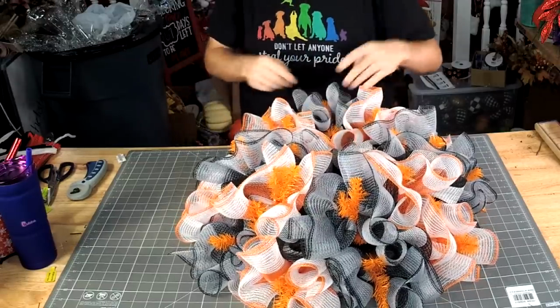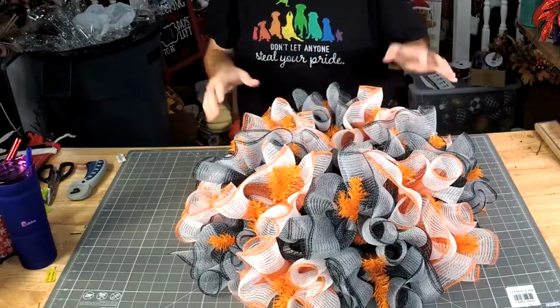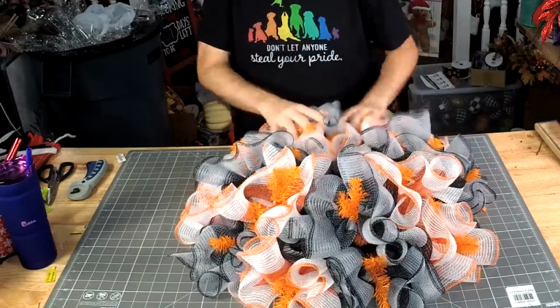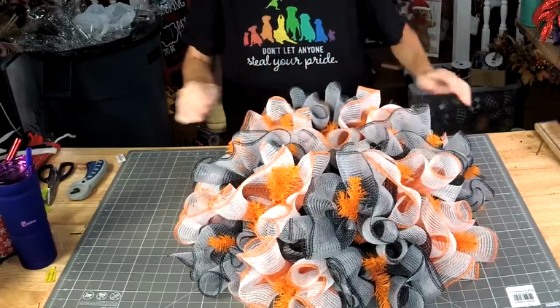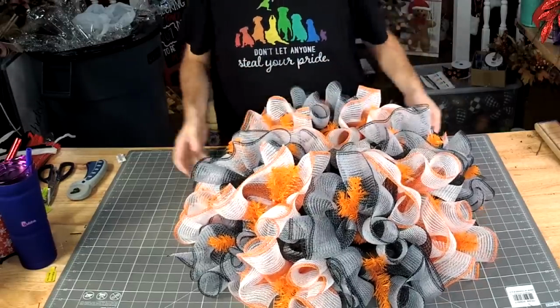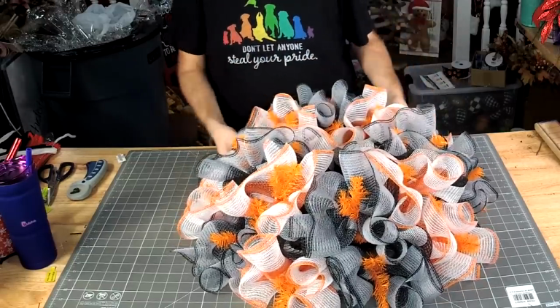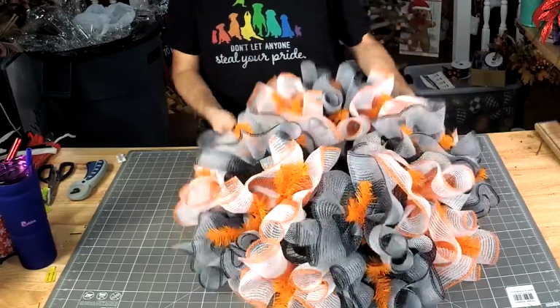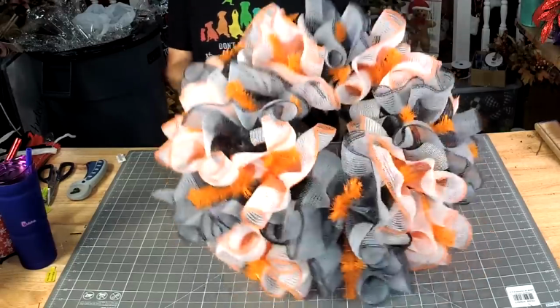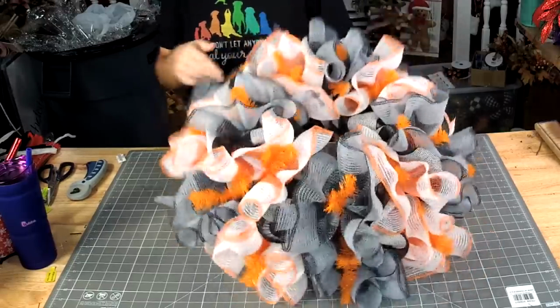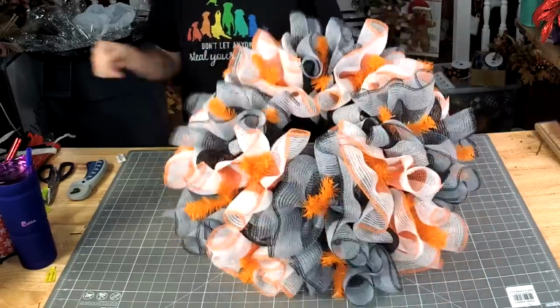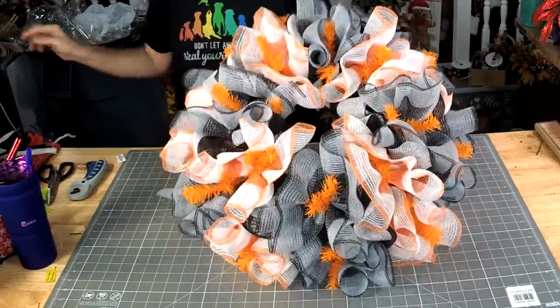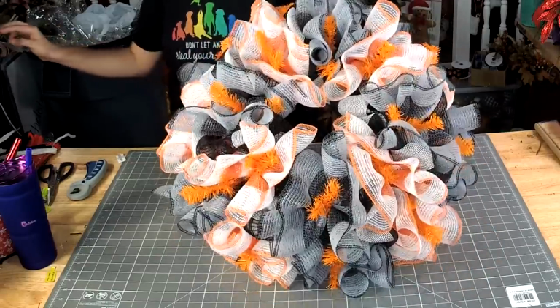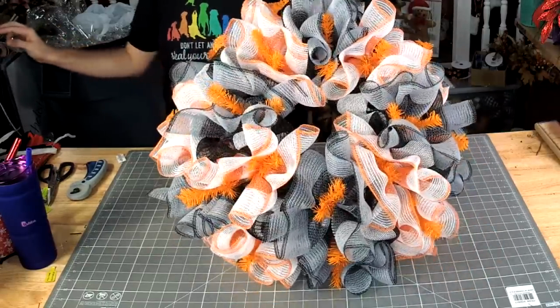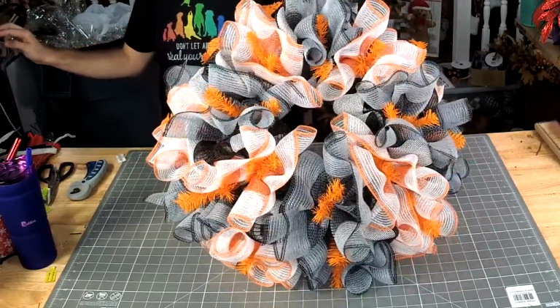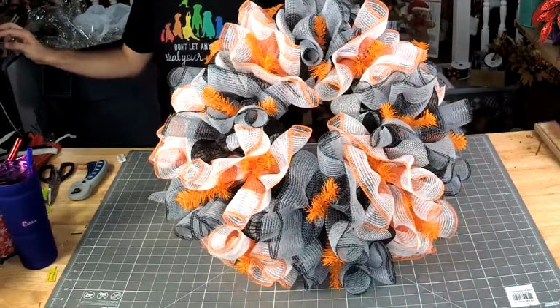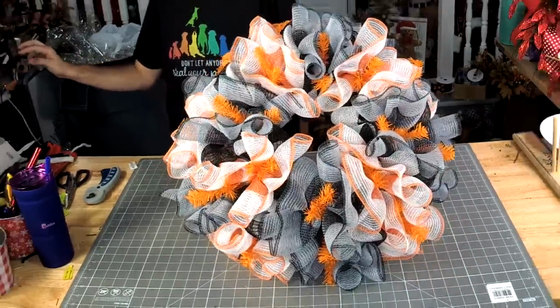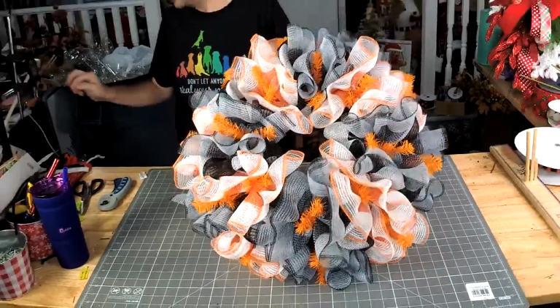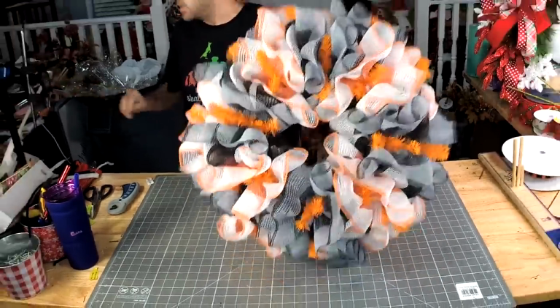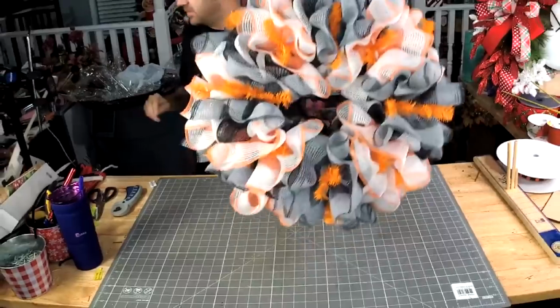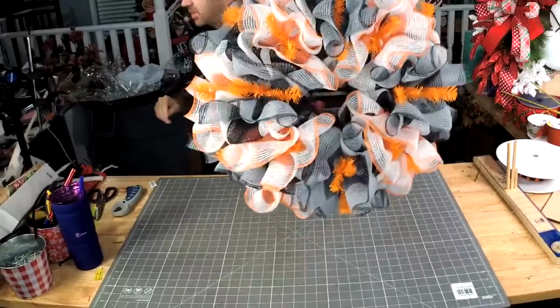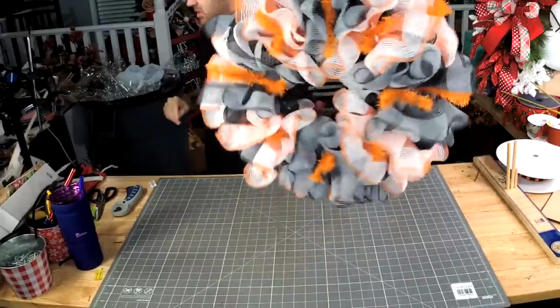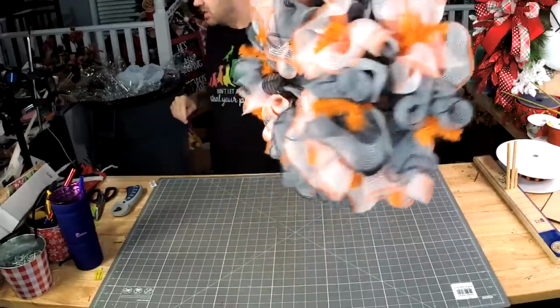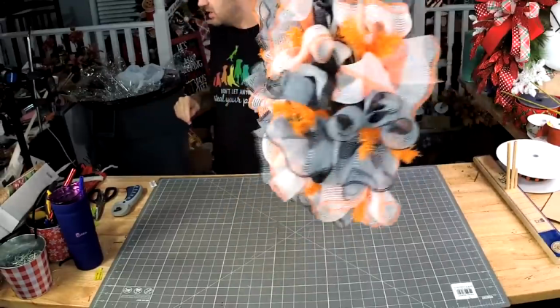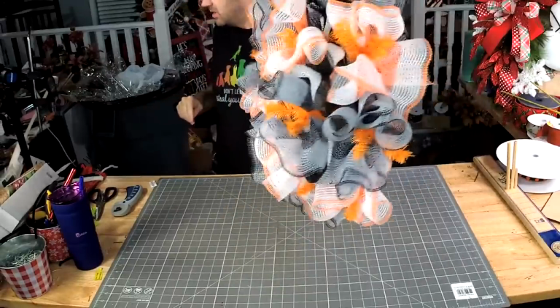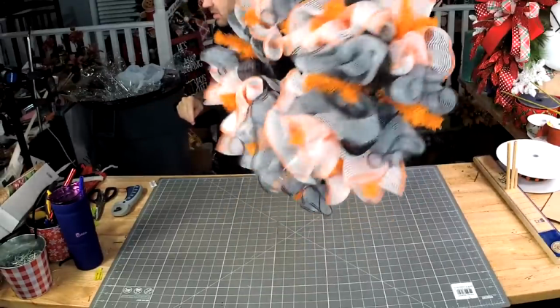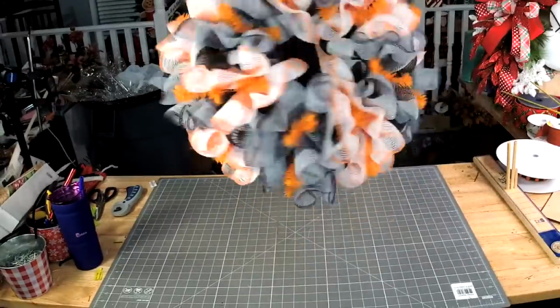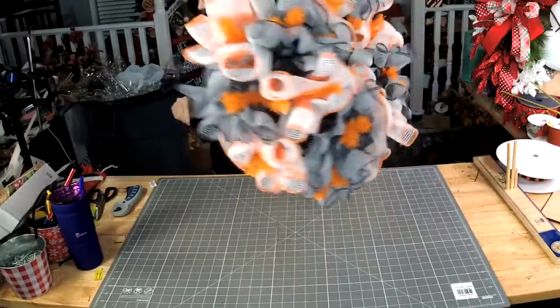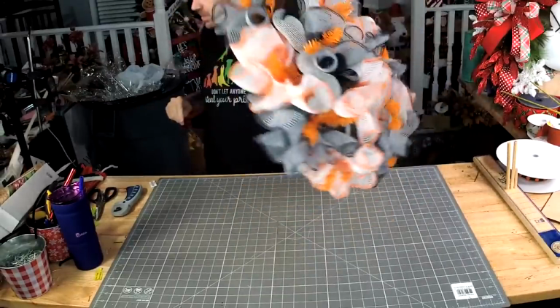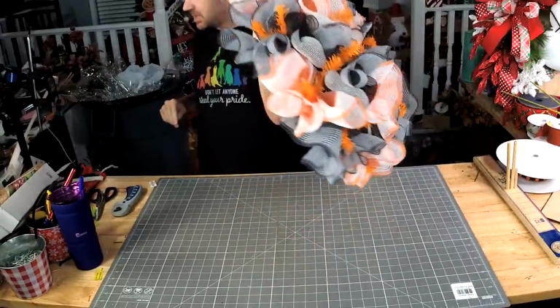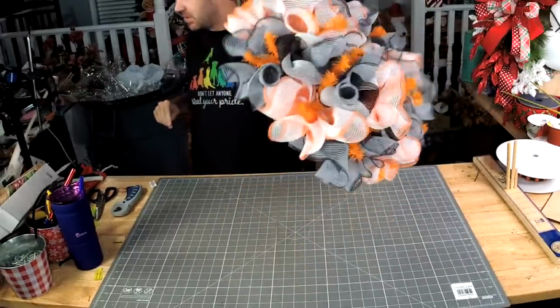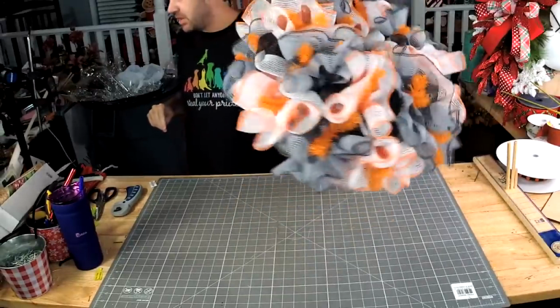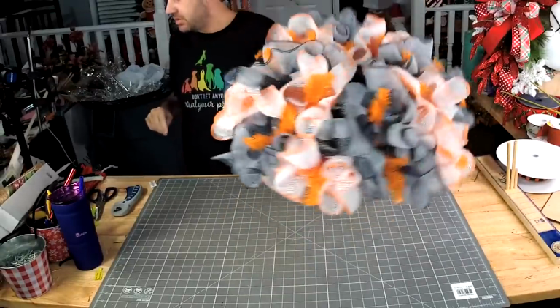Now our wreath is nice and full. We've got a good base going on.